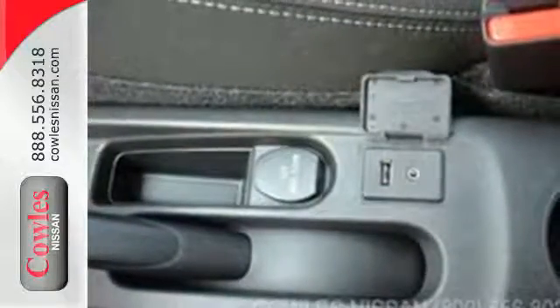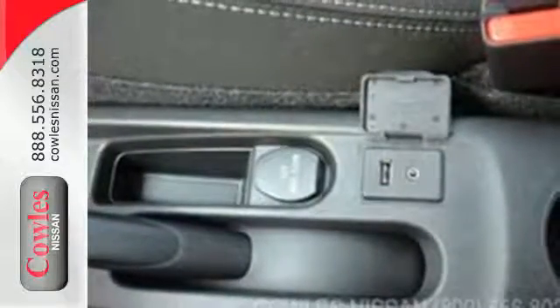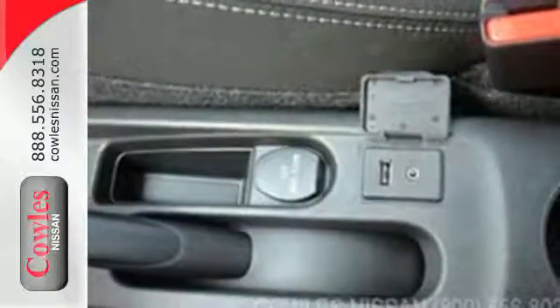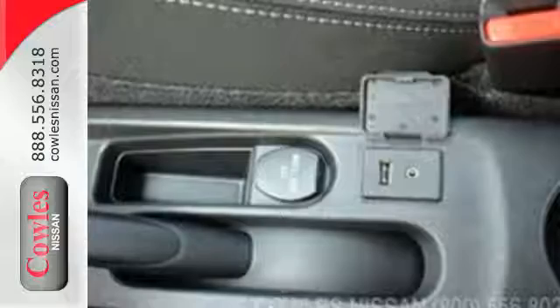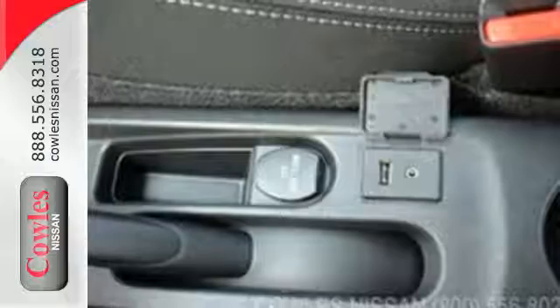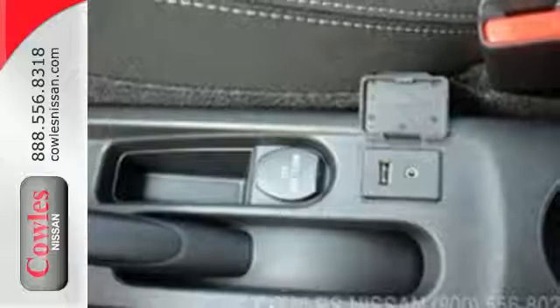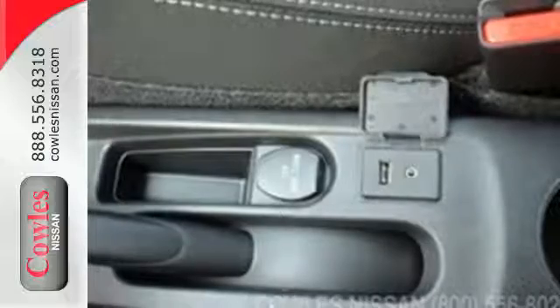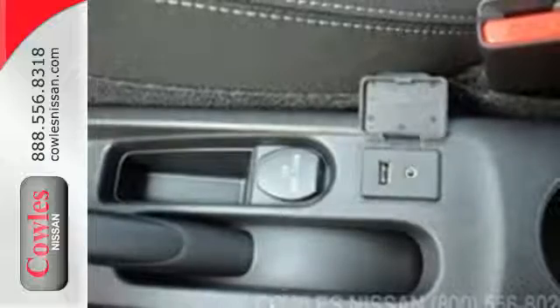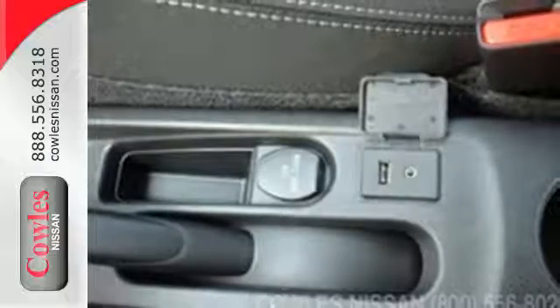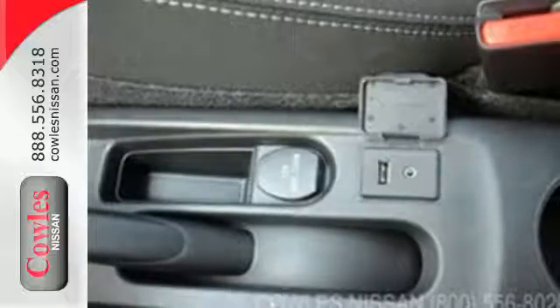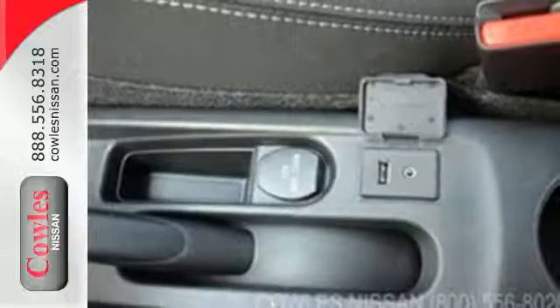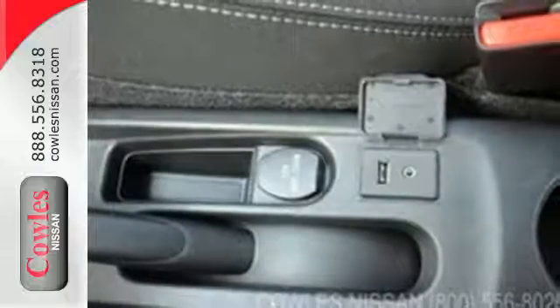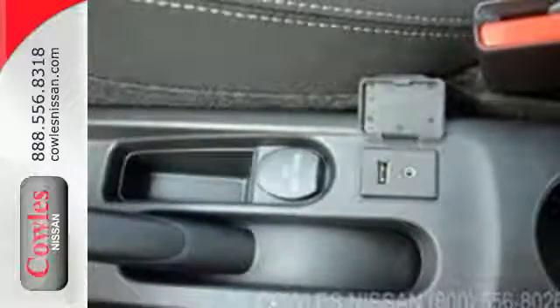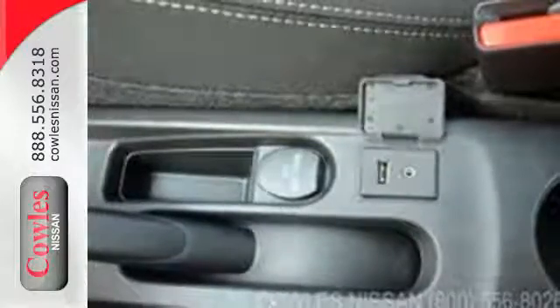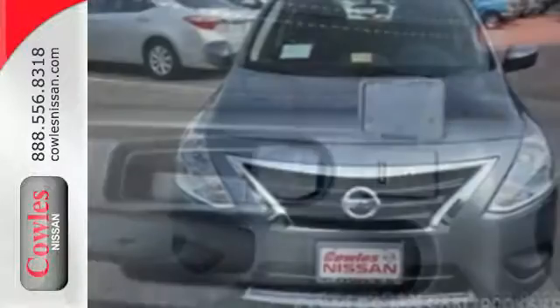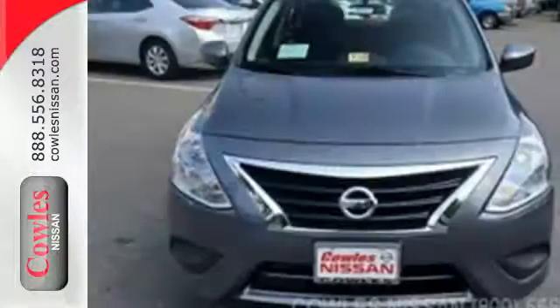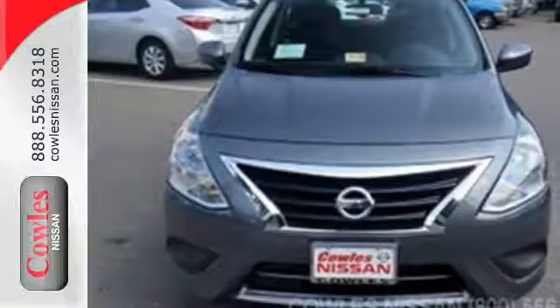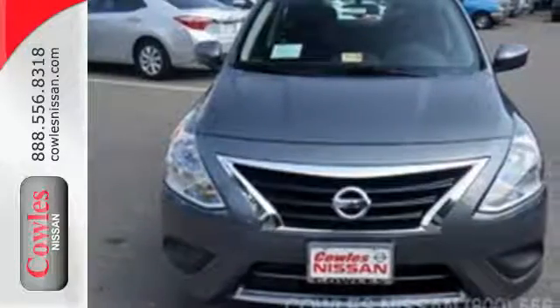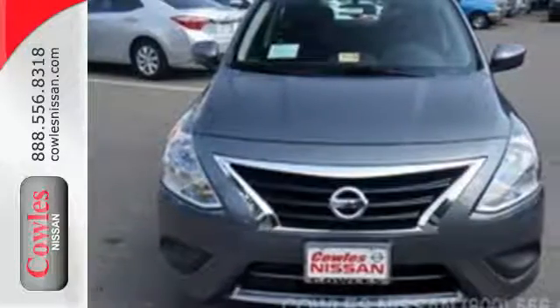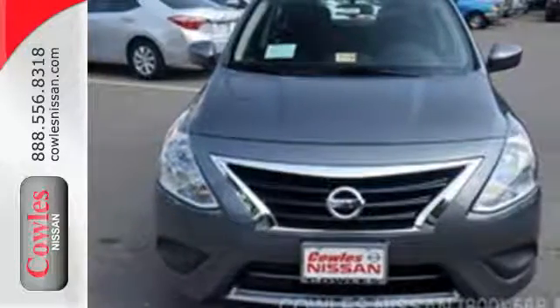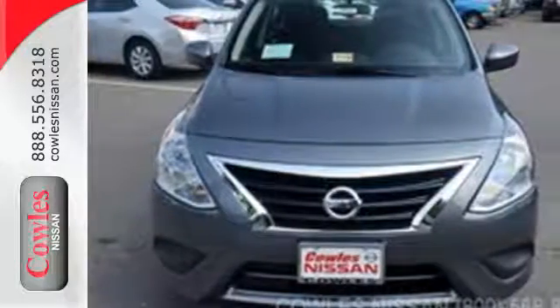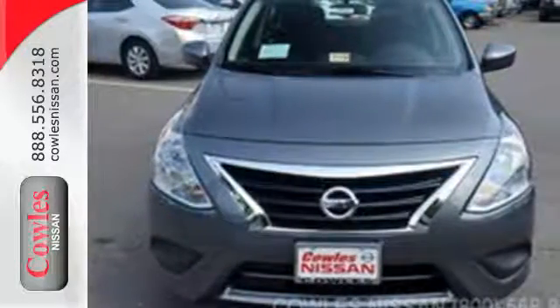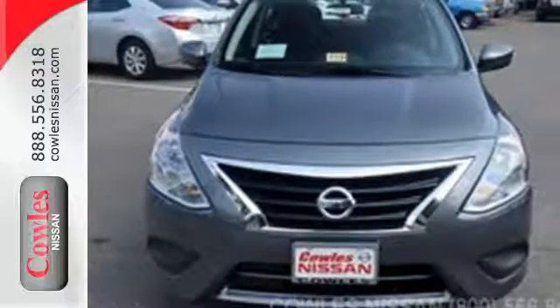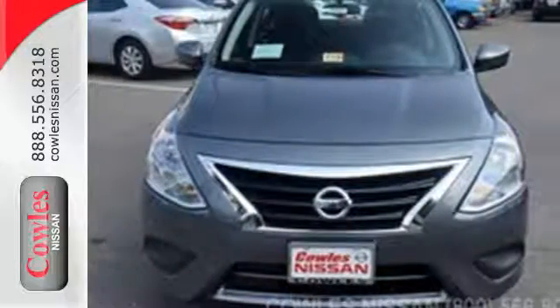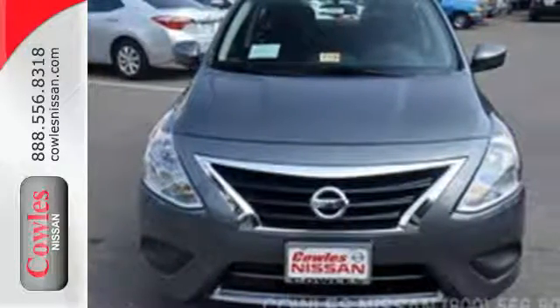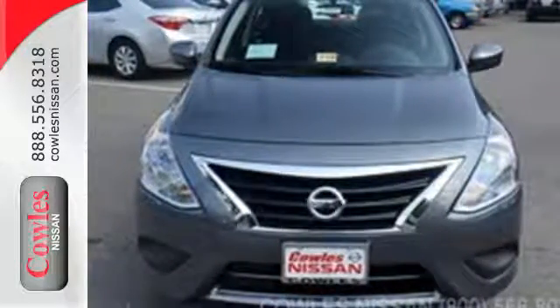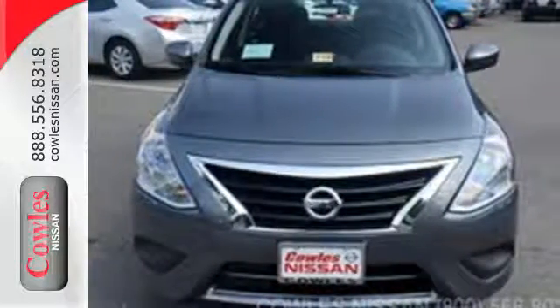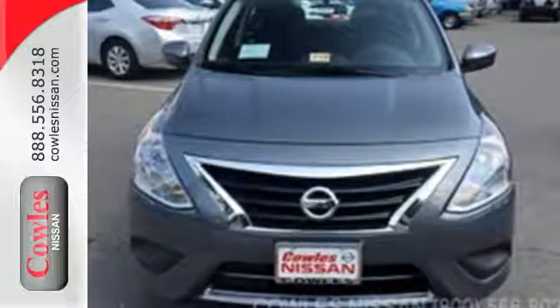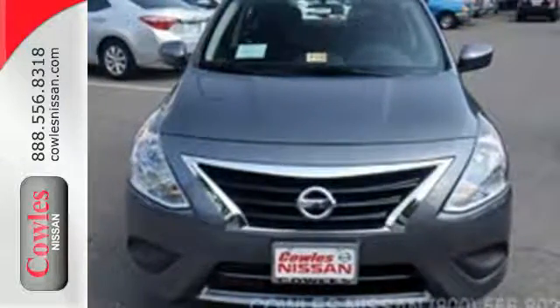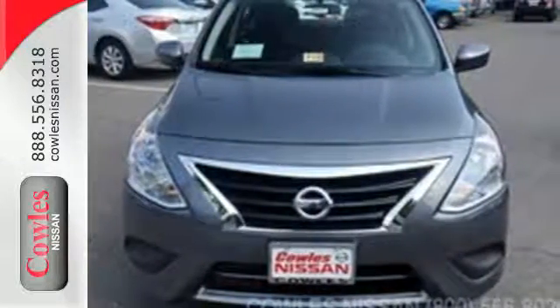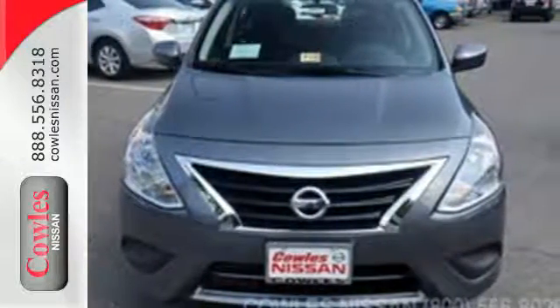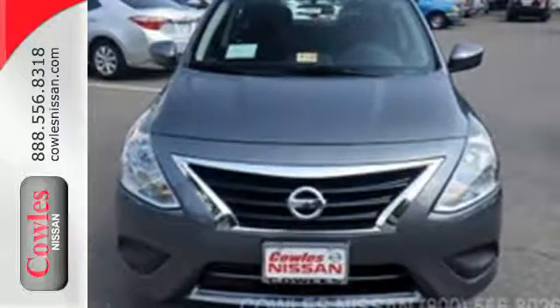Smaller and smarter are in. Be next to stand out in this Versa today.